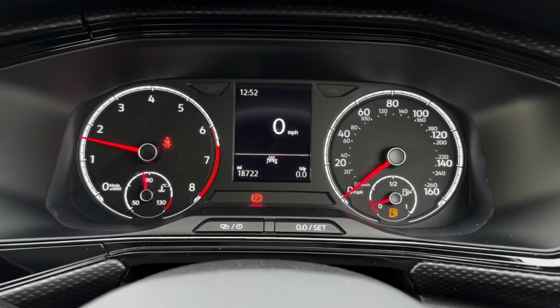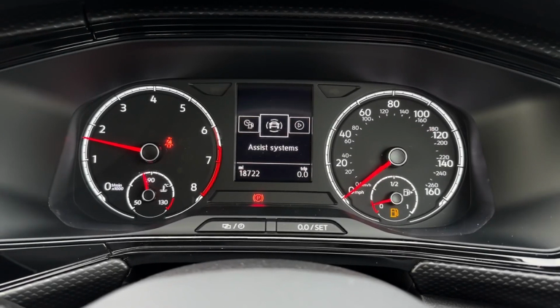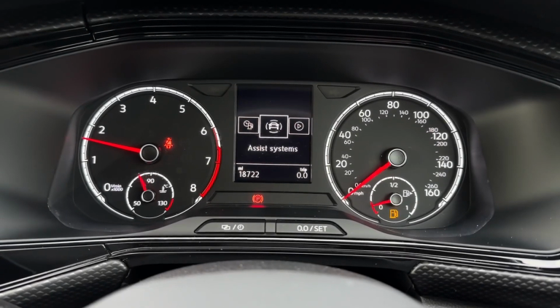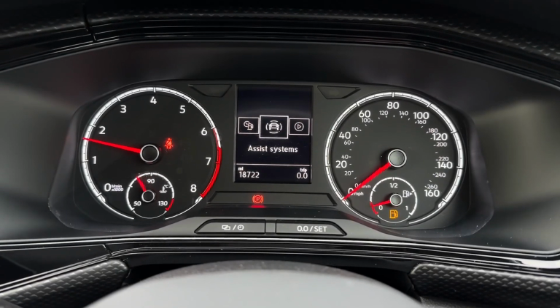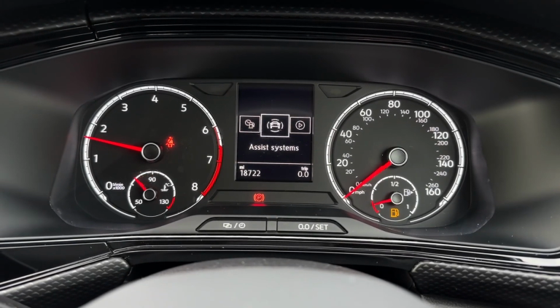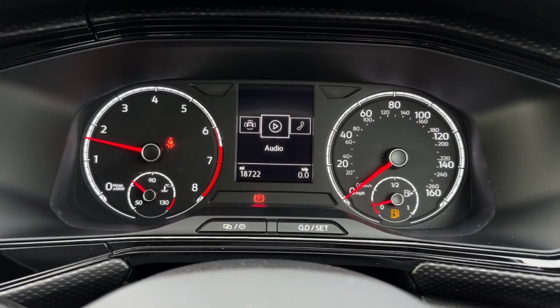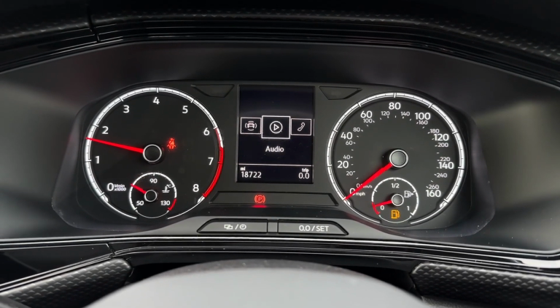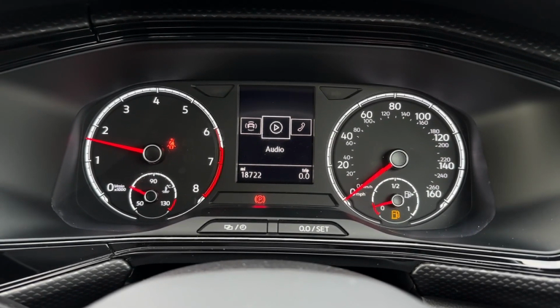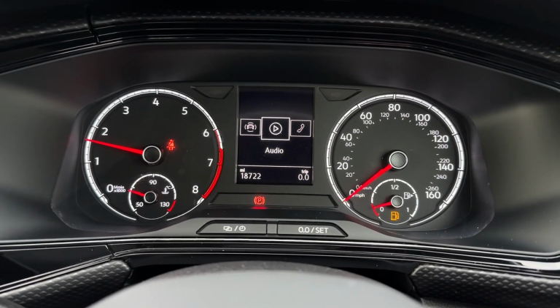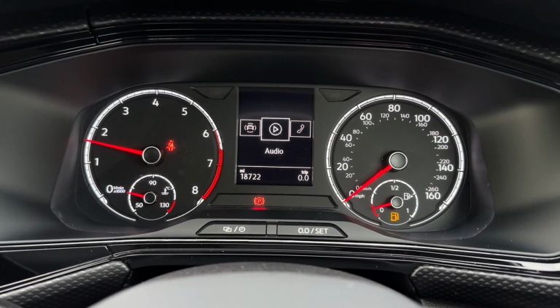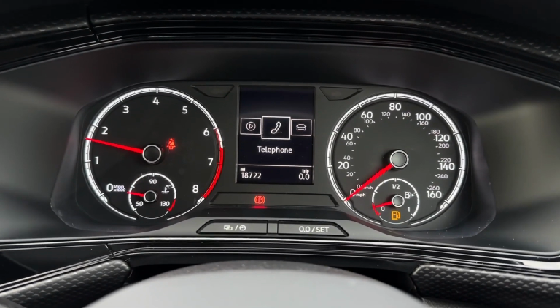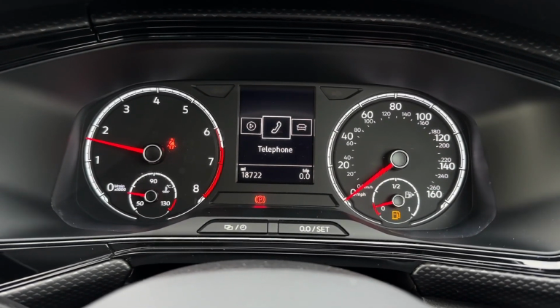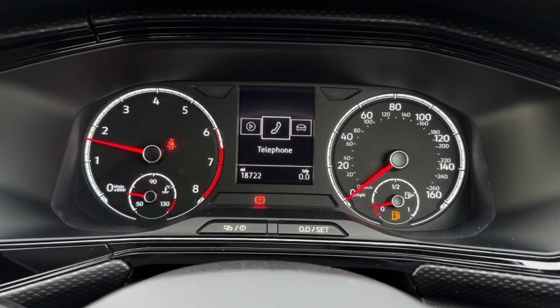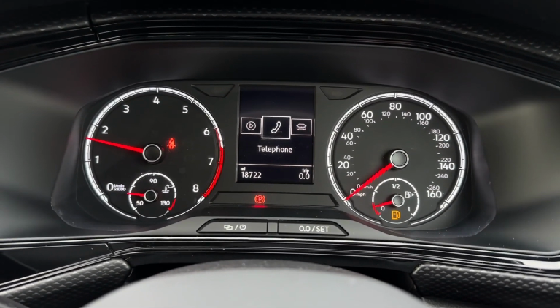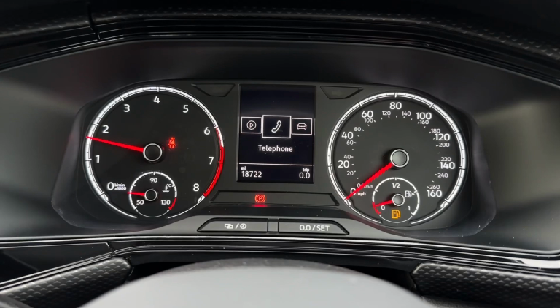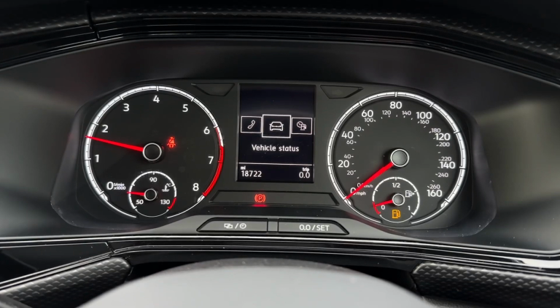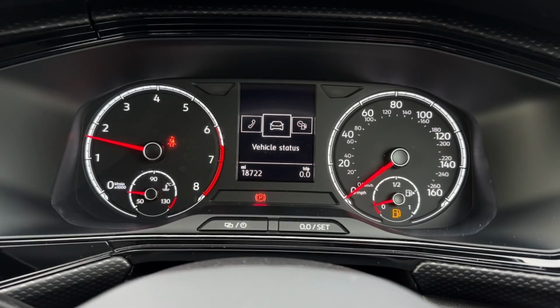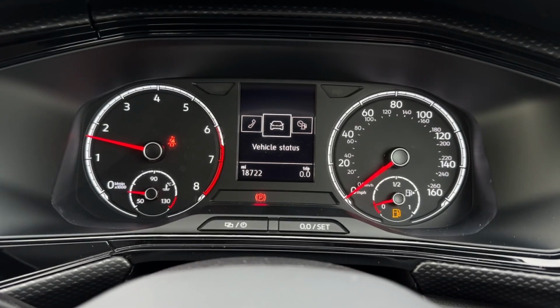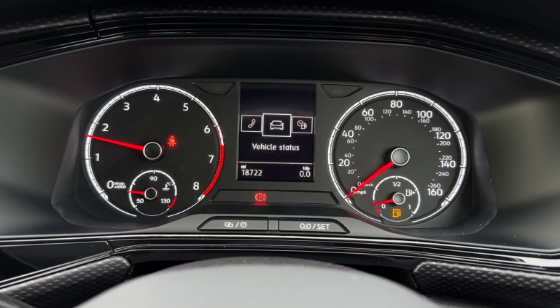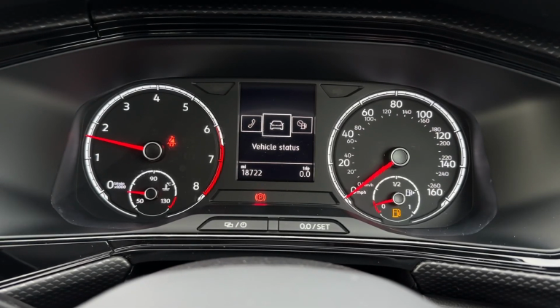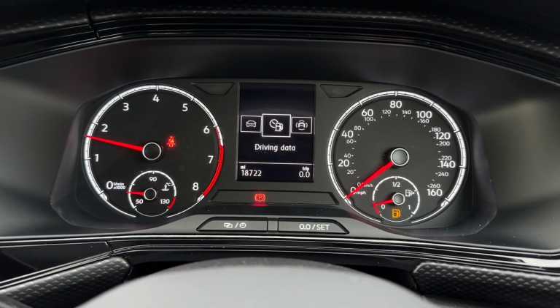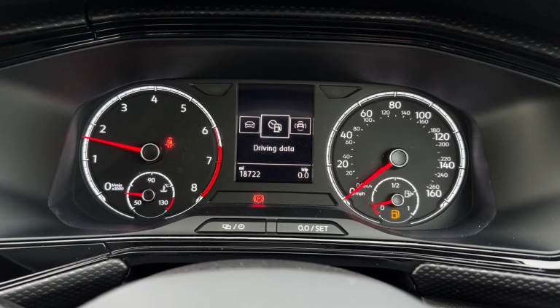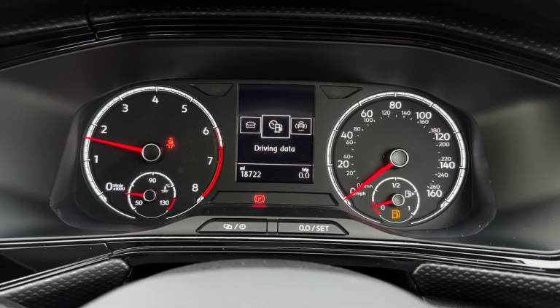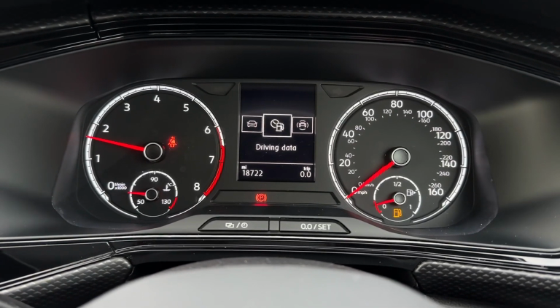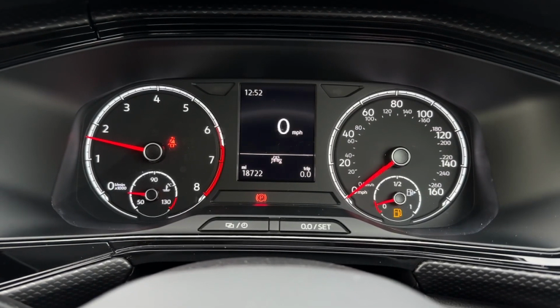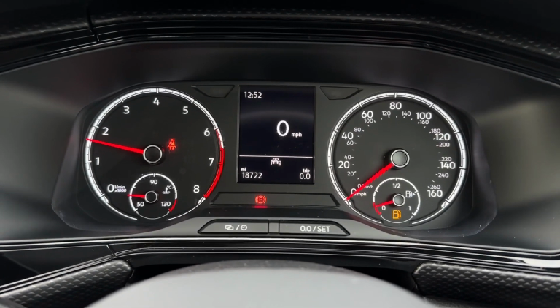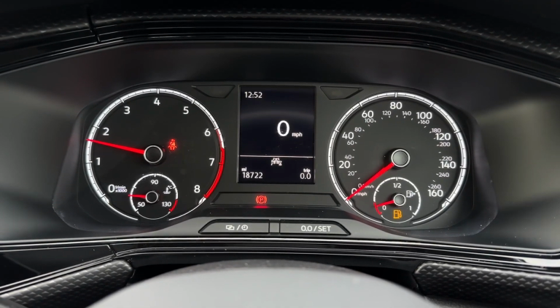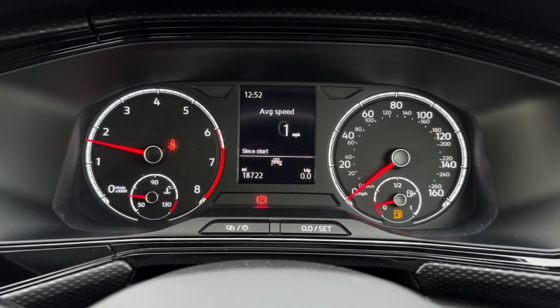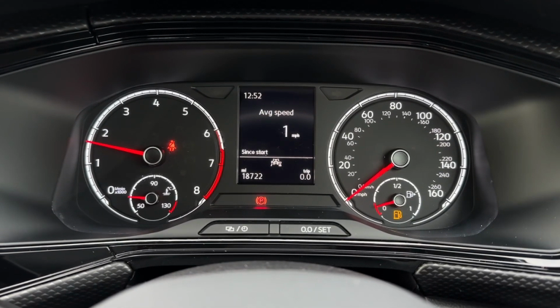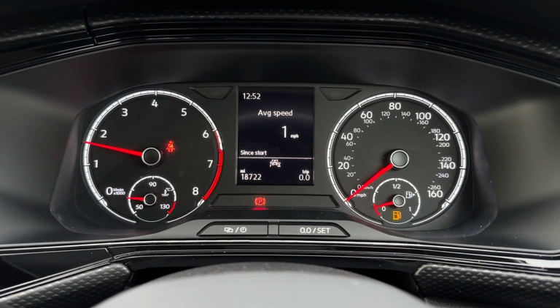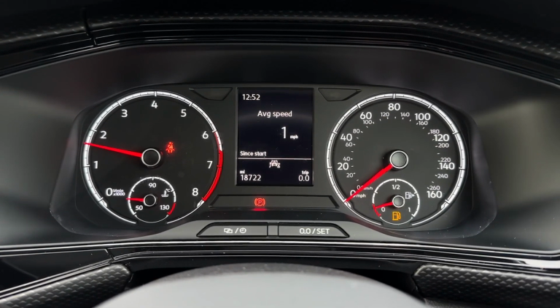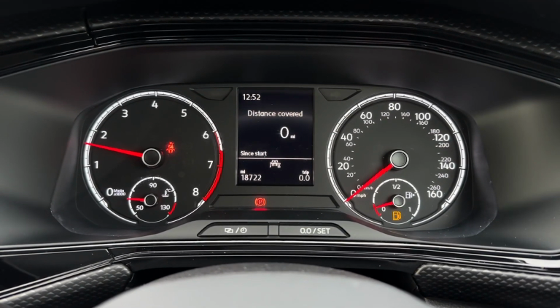Taking a look, we can flick through some trip computer information, view the audio, telephone connection, vehicle status and the rest of the driving data.